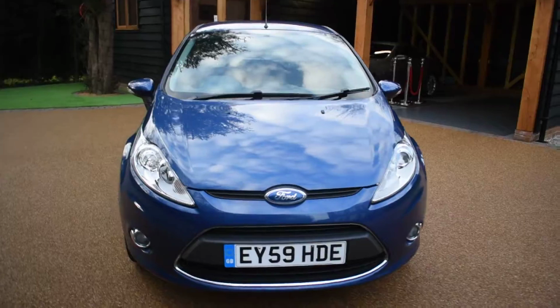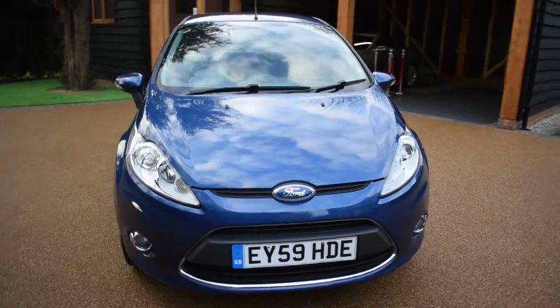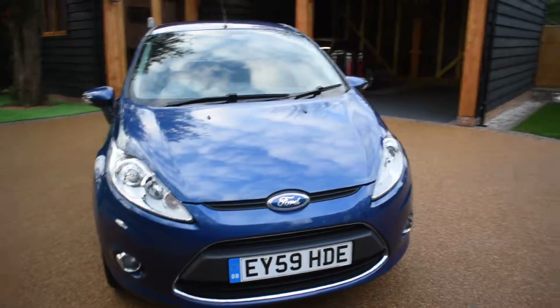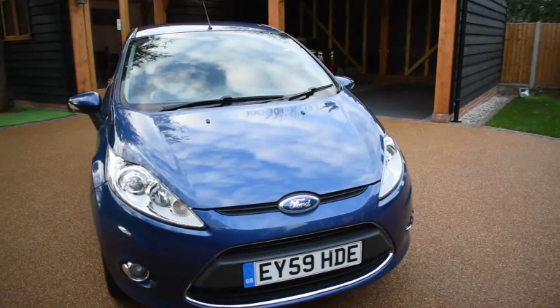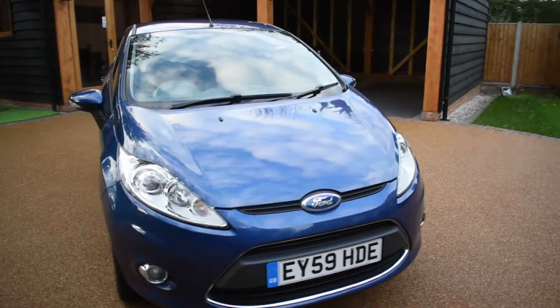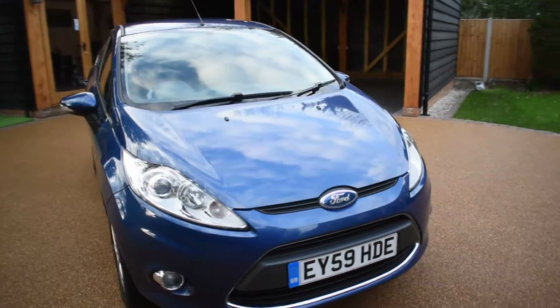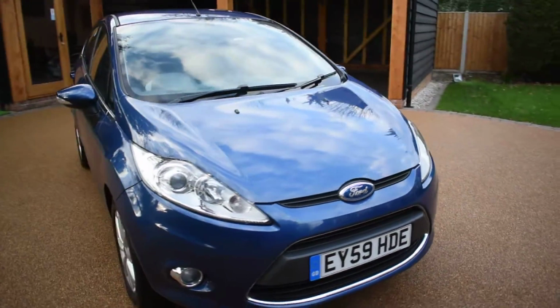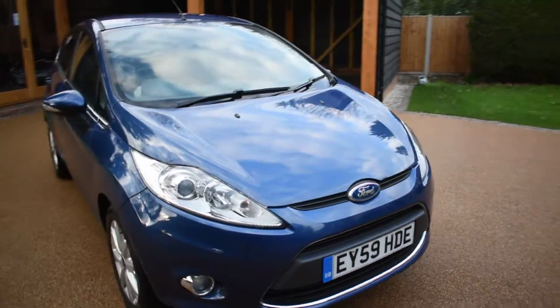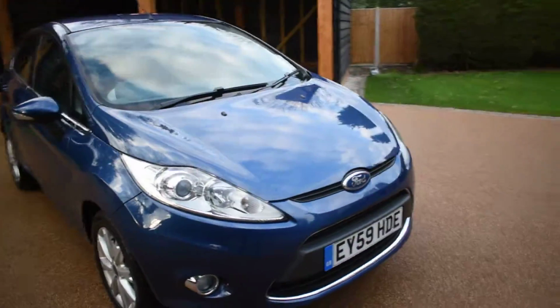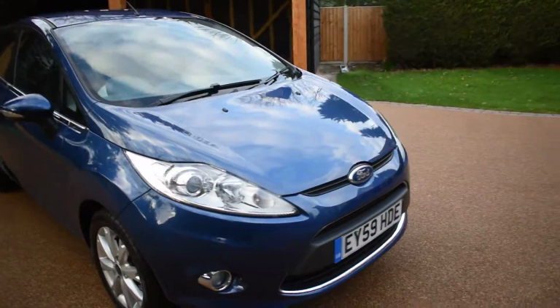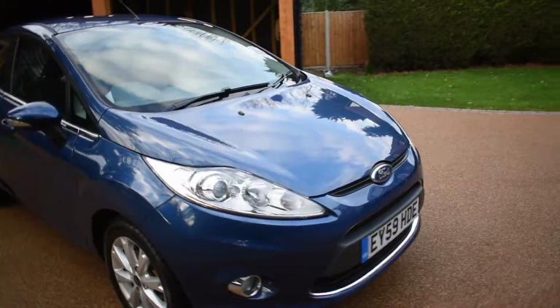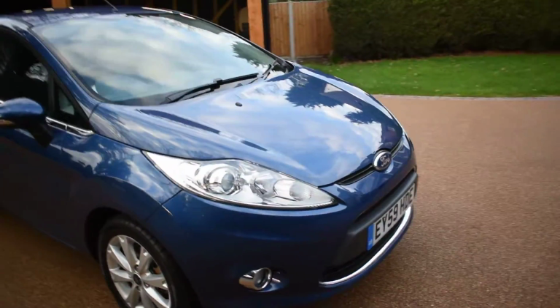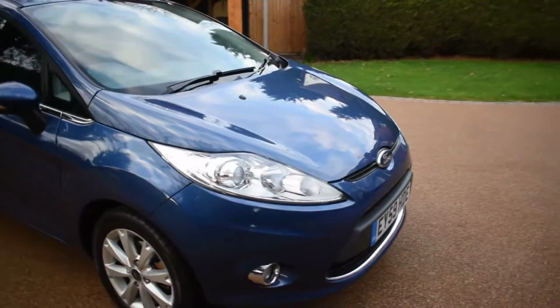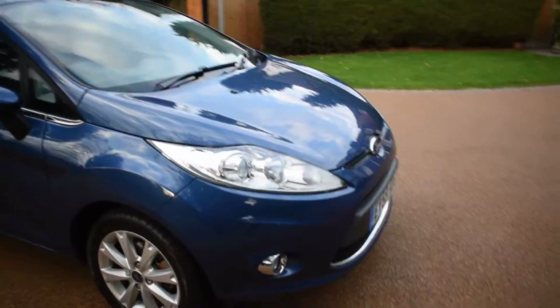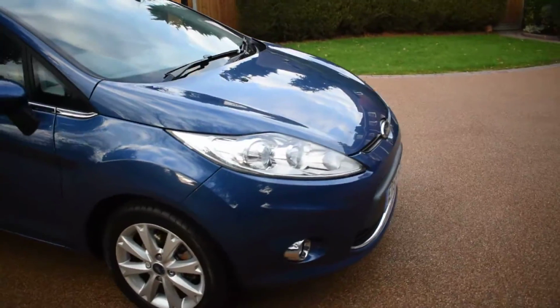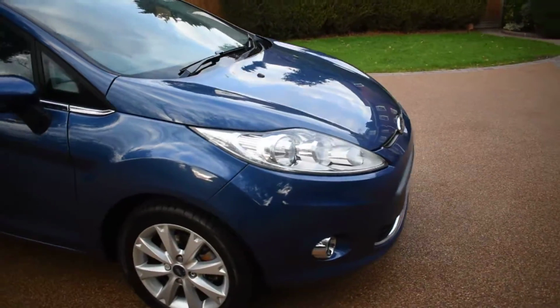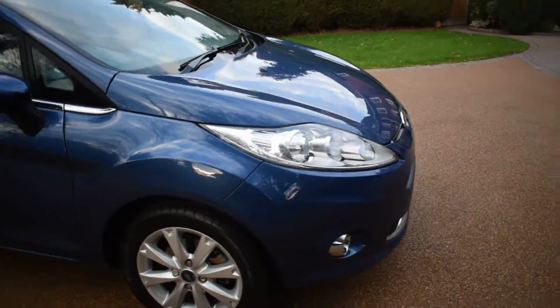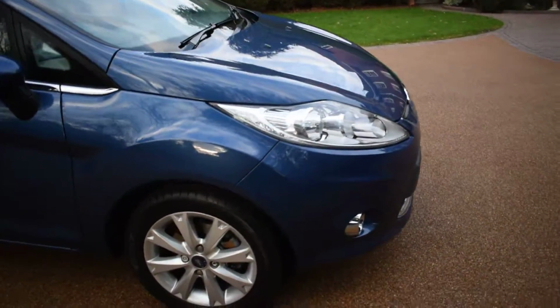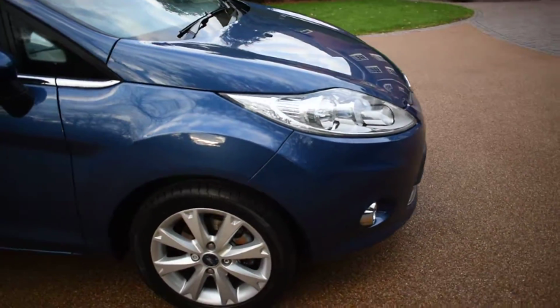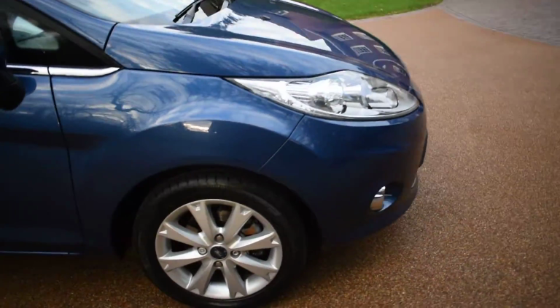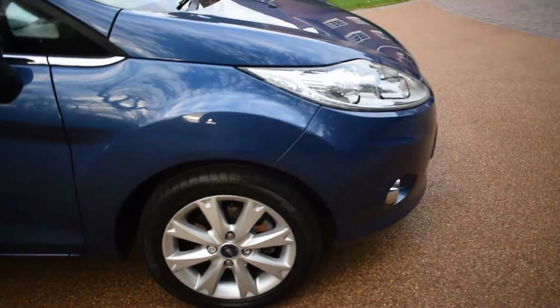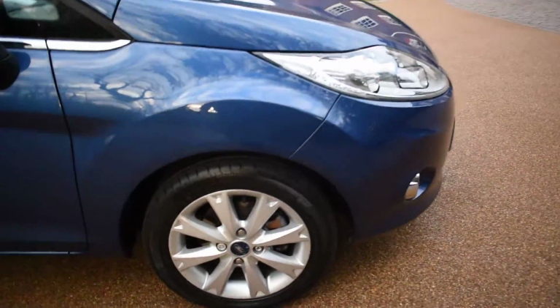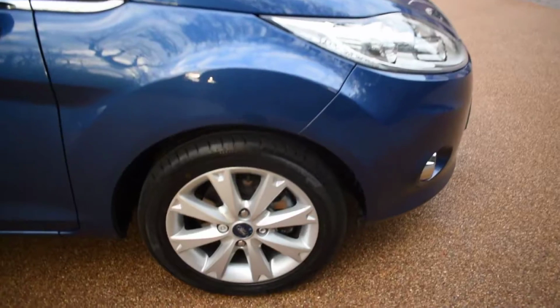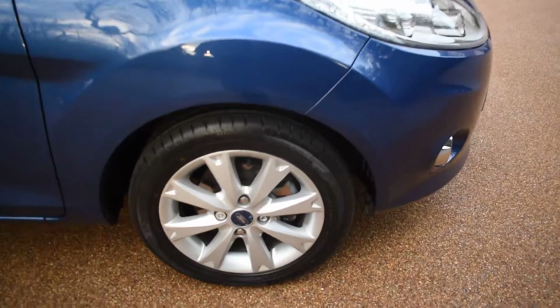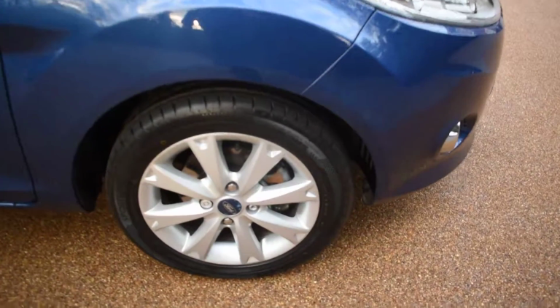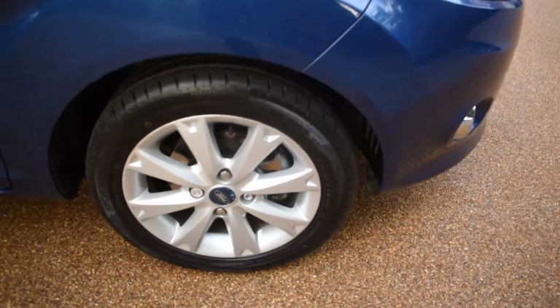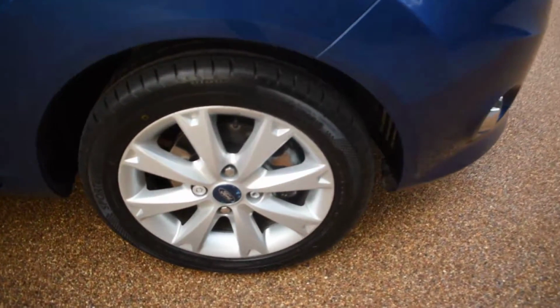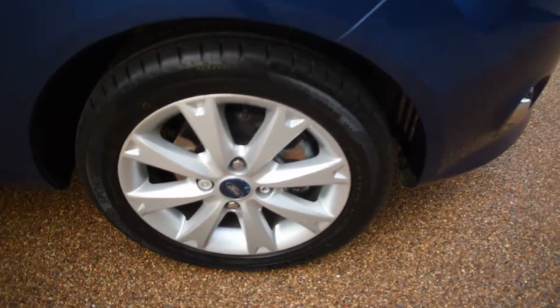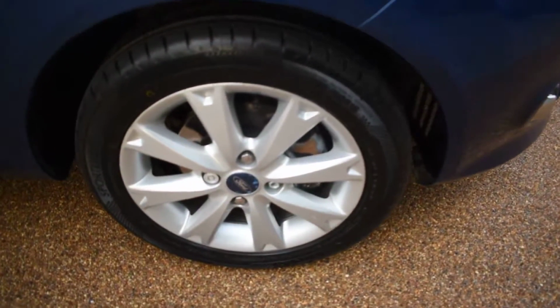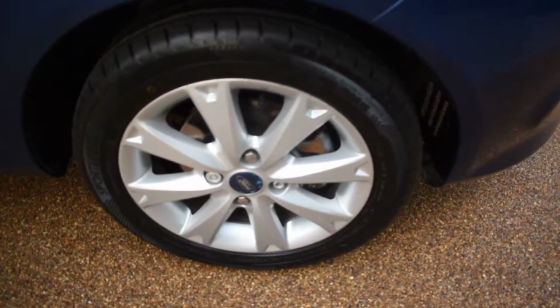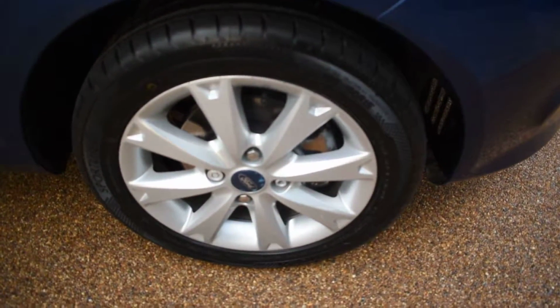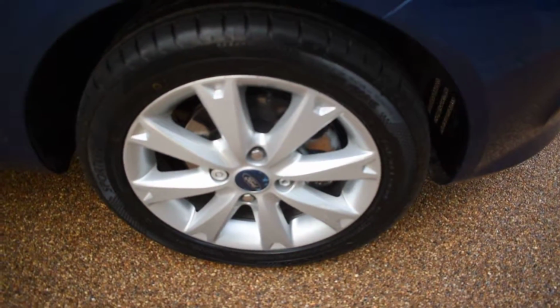I'll just walk you around and take a closer look. Here we have the offside front wheel, which is all perfect with no damage.